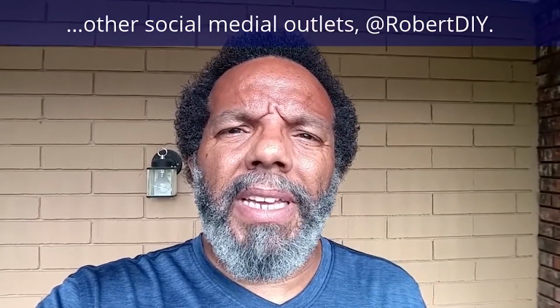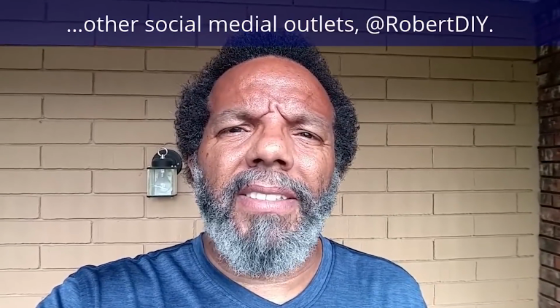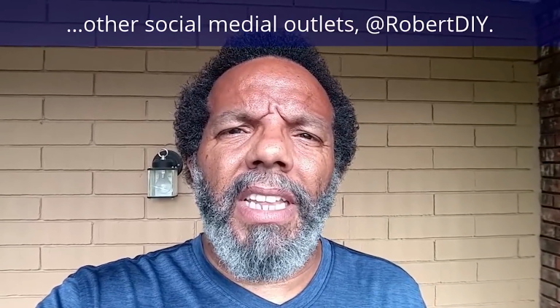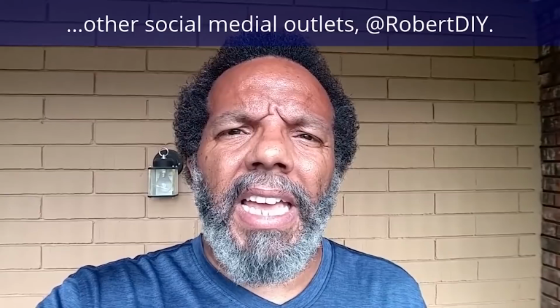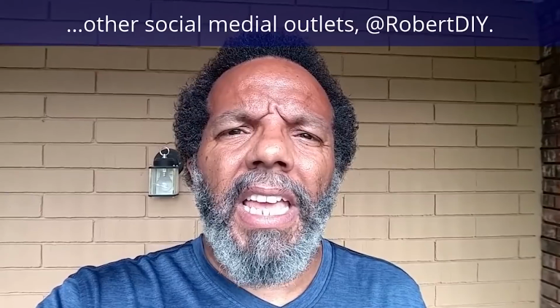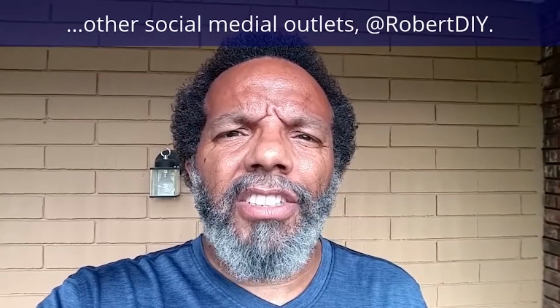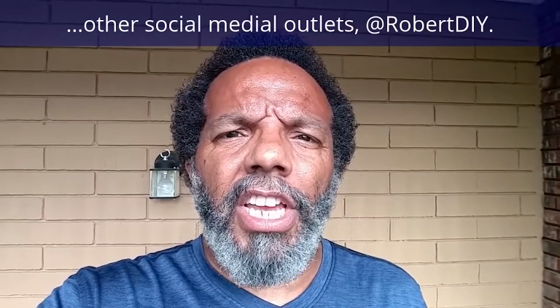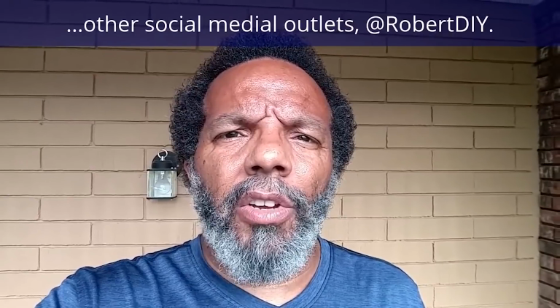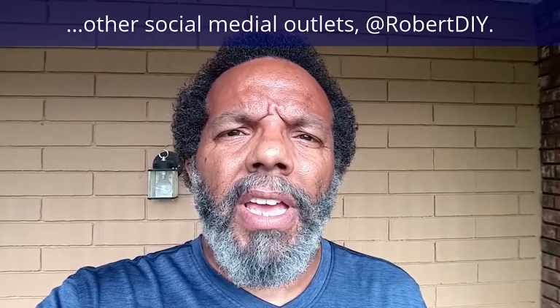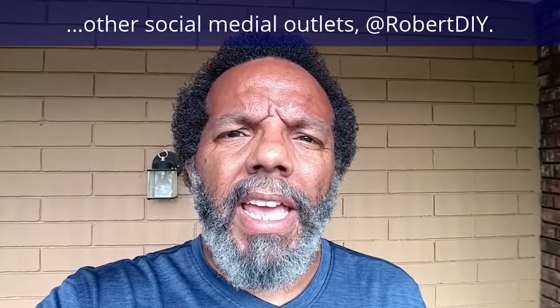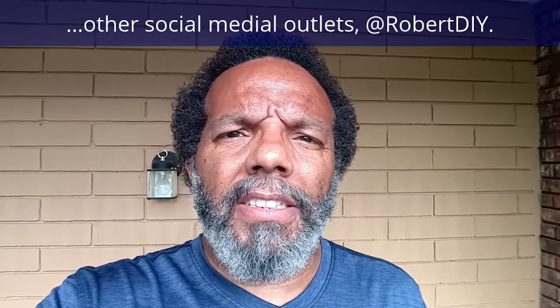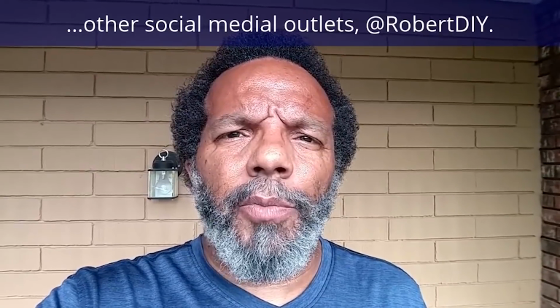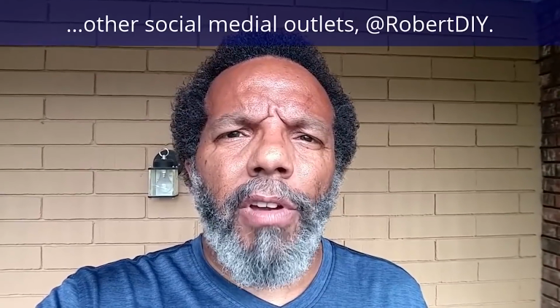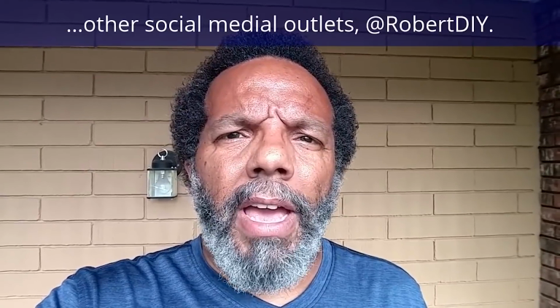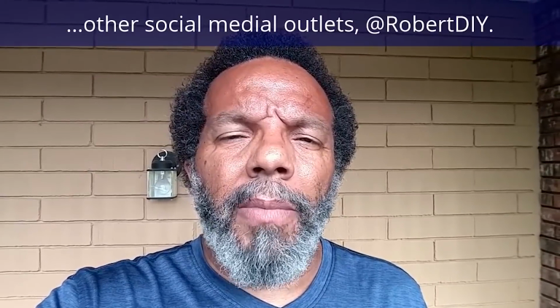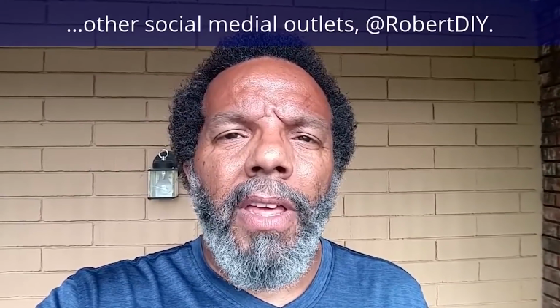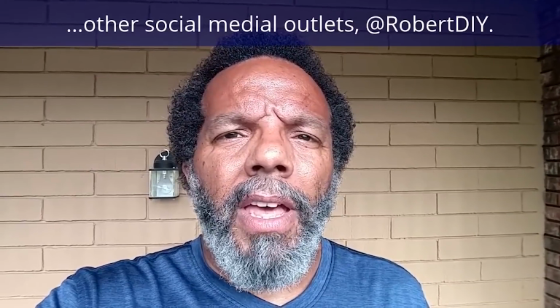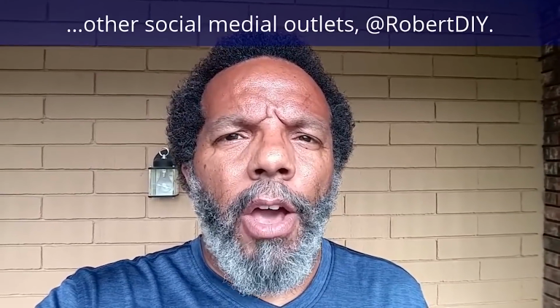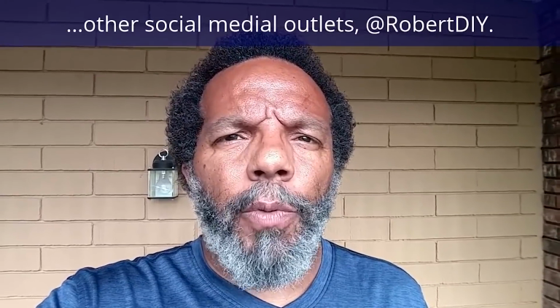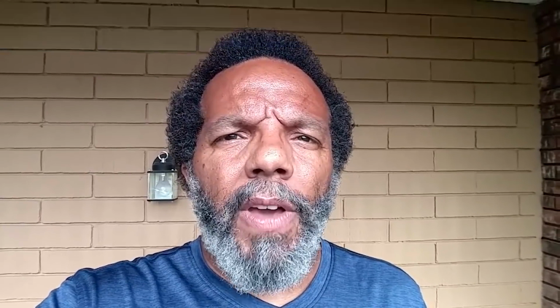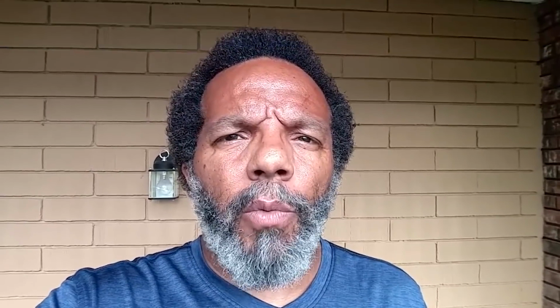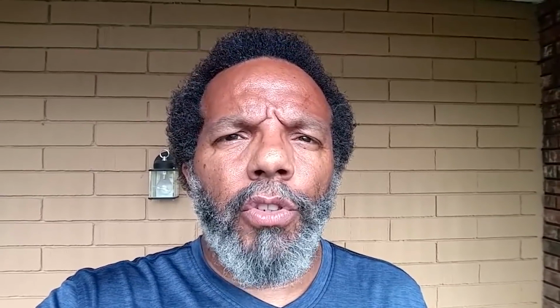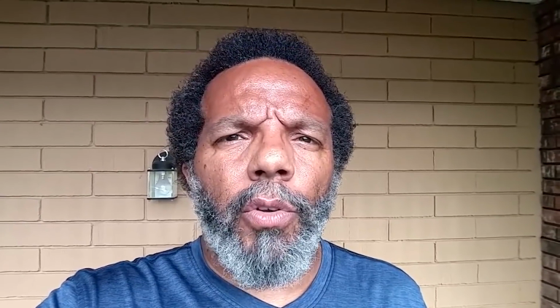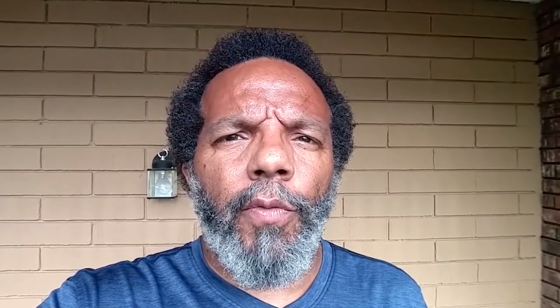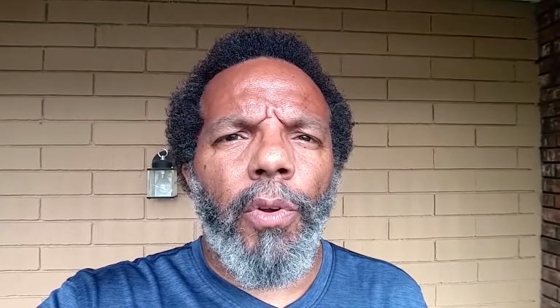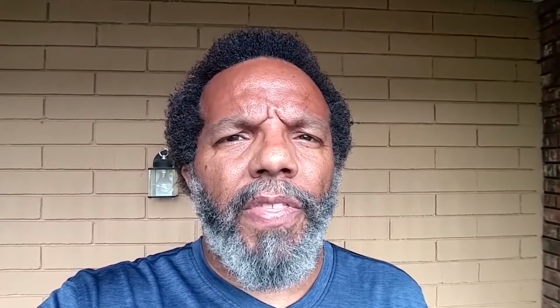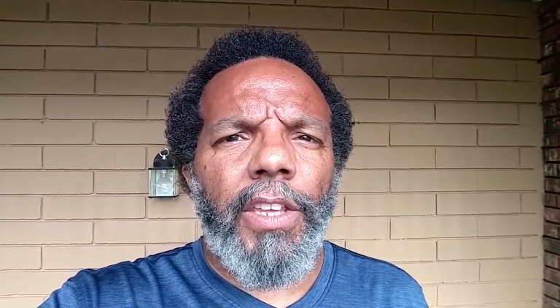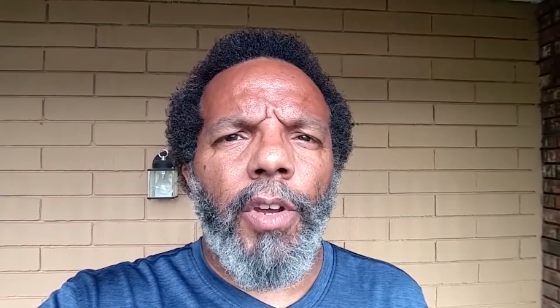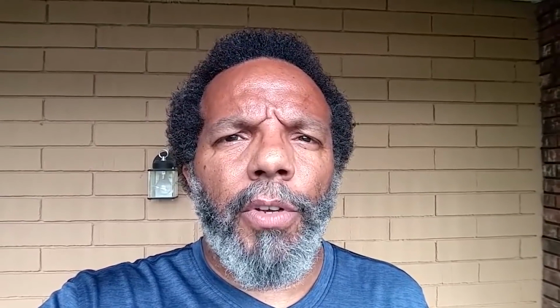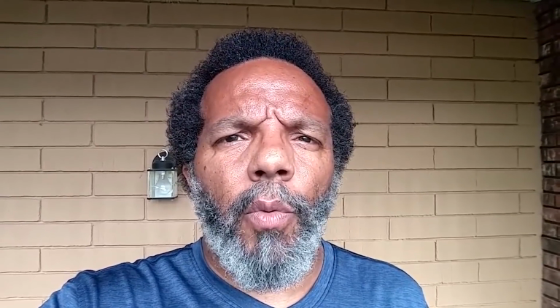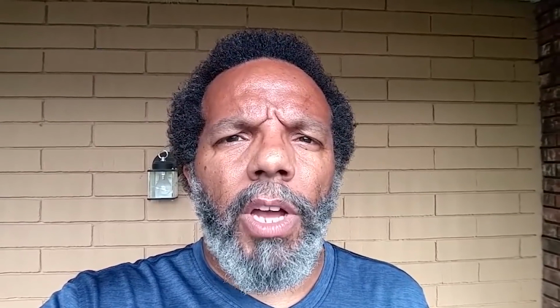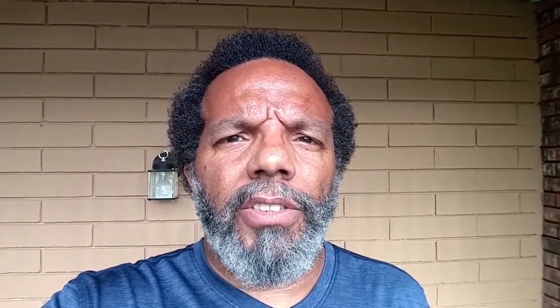My YouTube channel has a disclaimer video that I encourage you to watch. Please like, share, and subscribe. I hope you found what you're looking for. Thank you very much for watching.